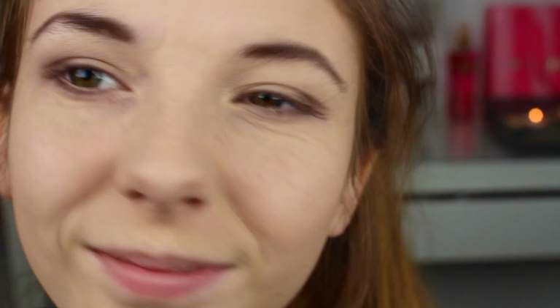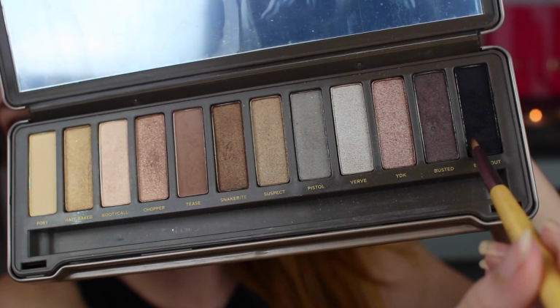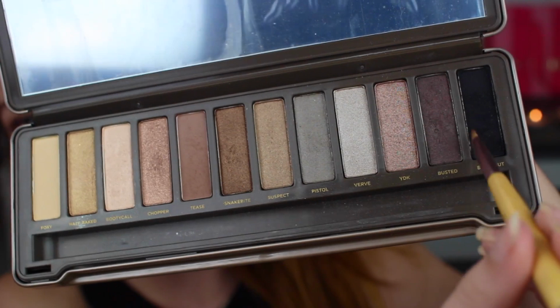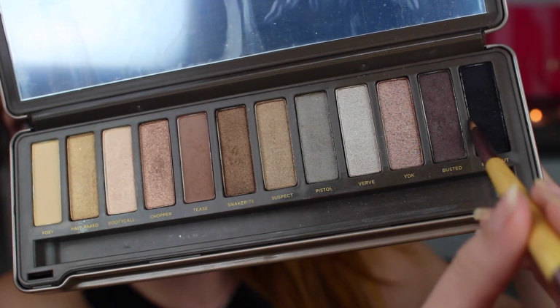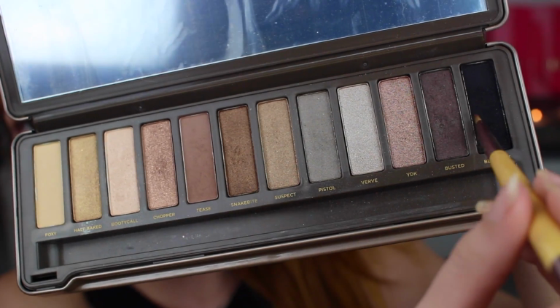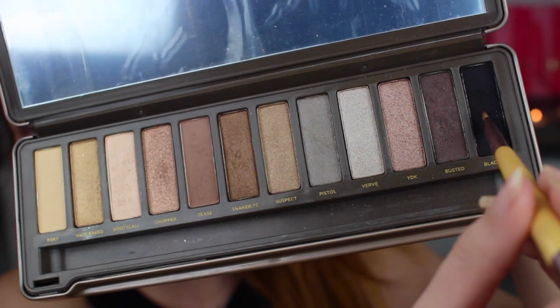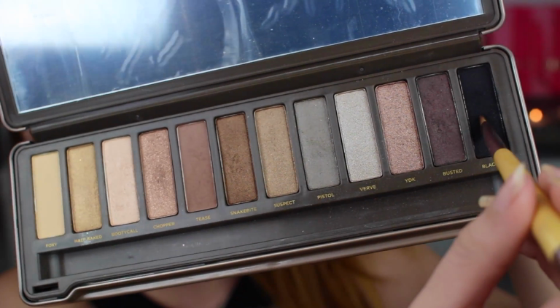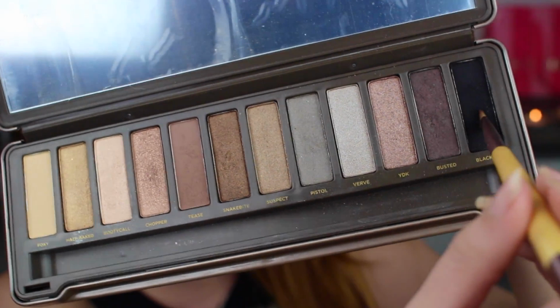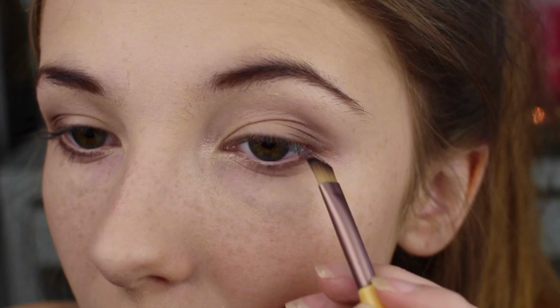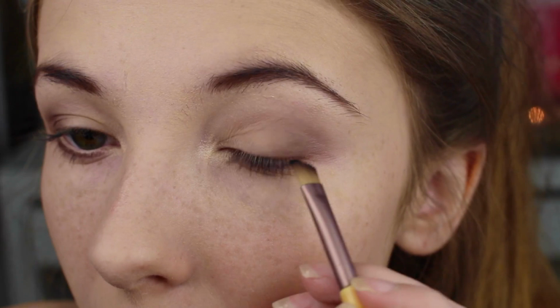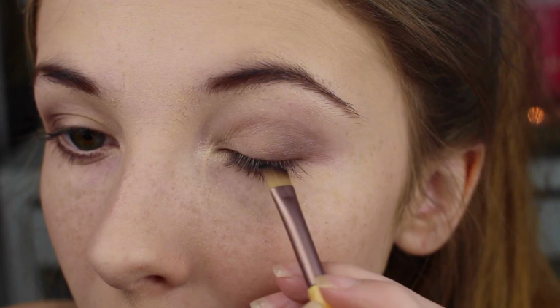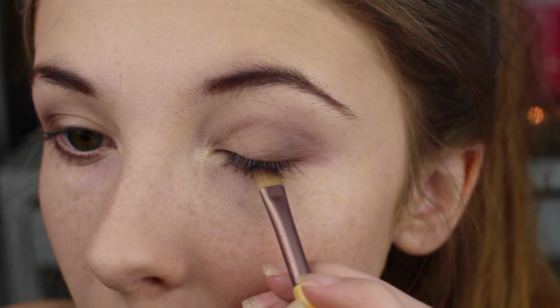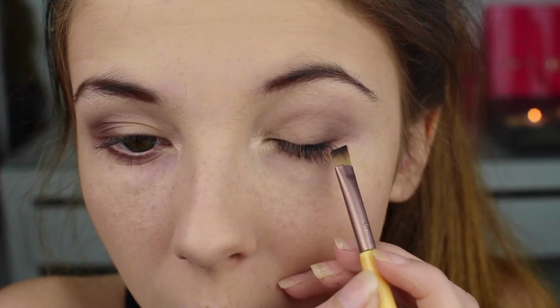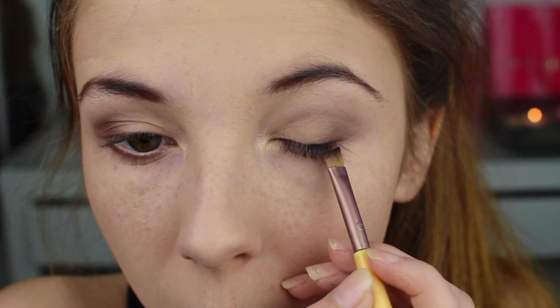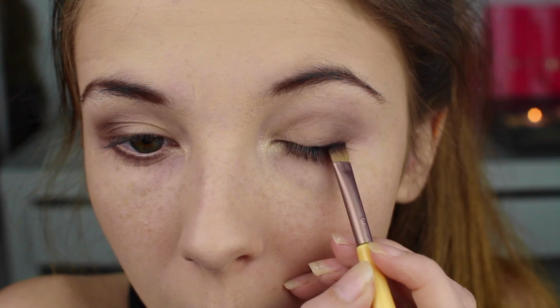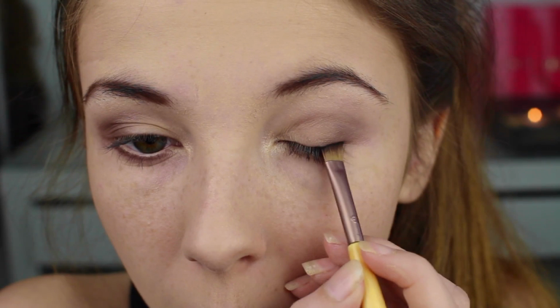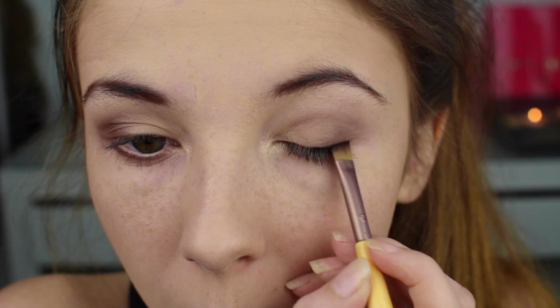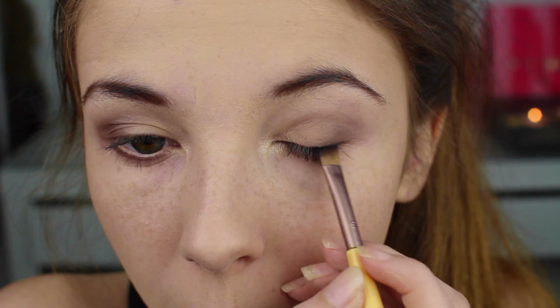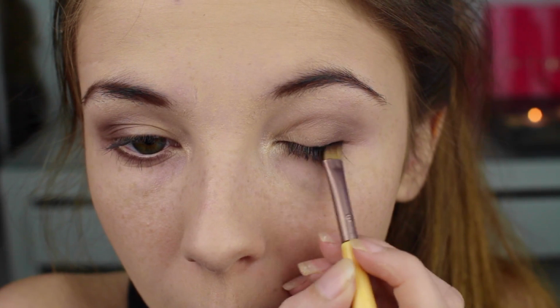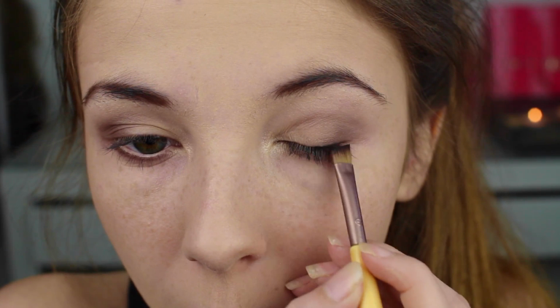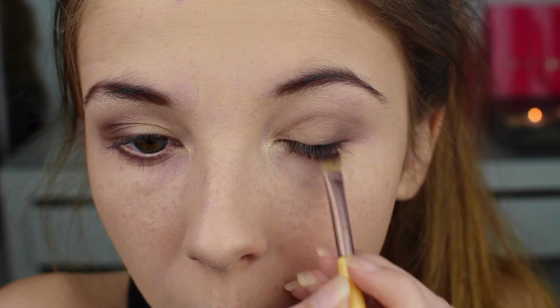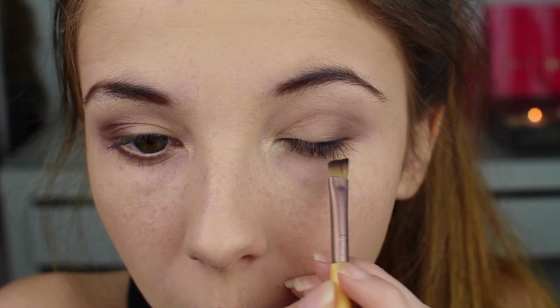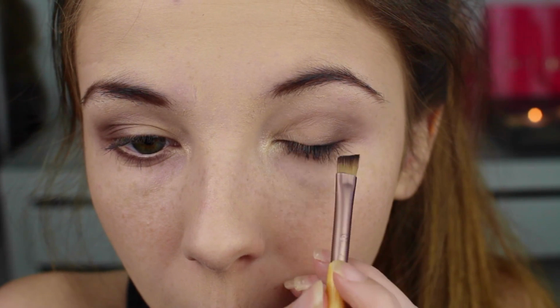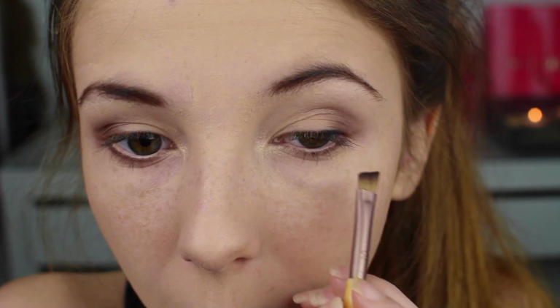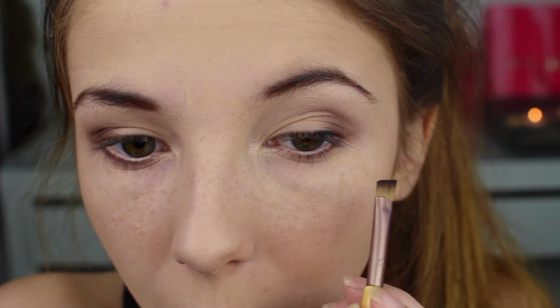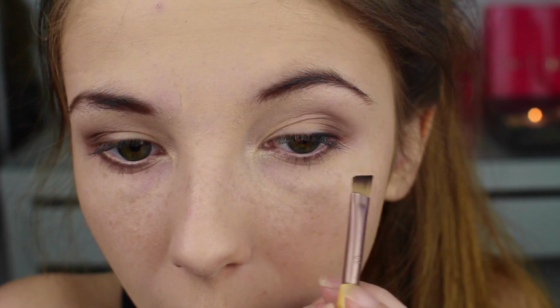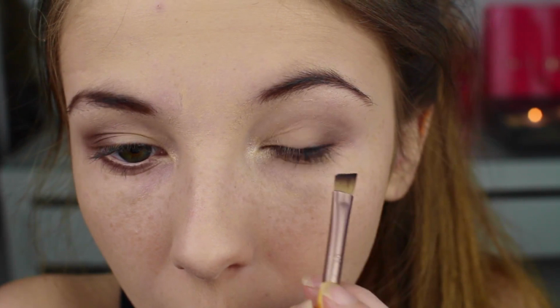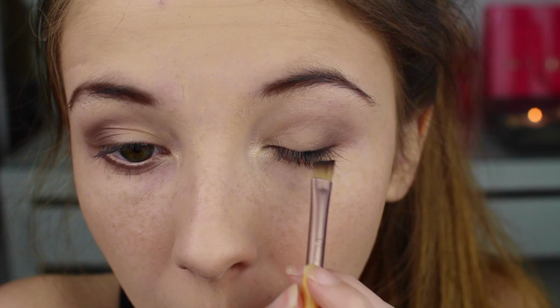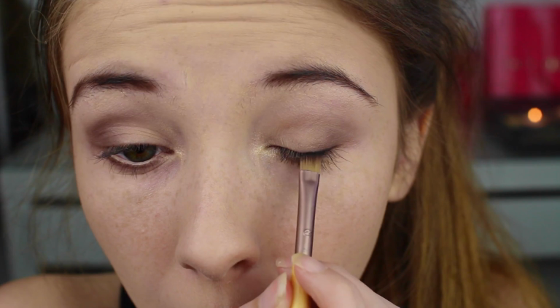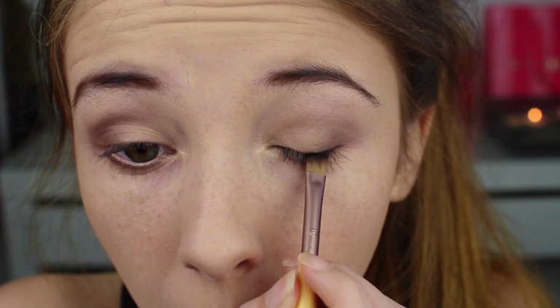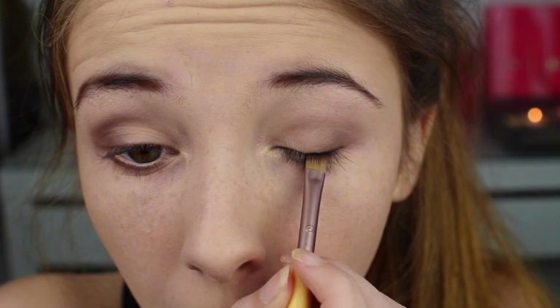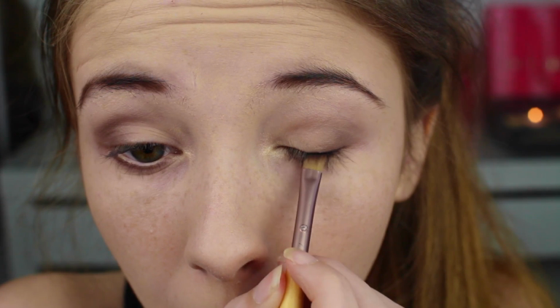Jeg tenkte å ta fargen Blackout fra Naked 2-paletten og line den øvre vippekanten.